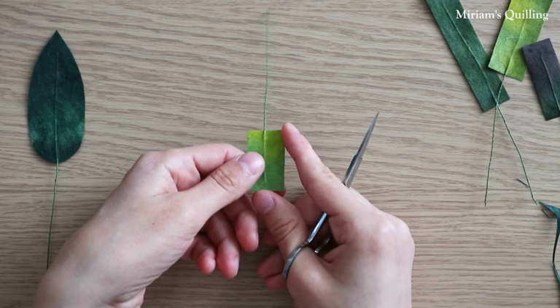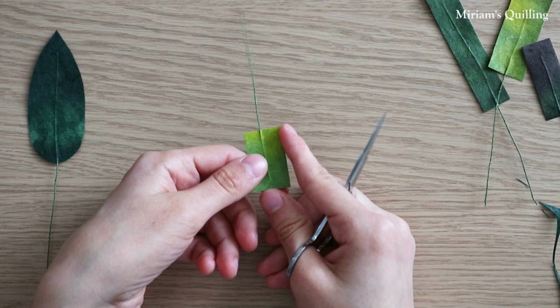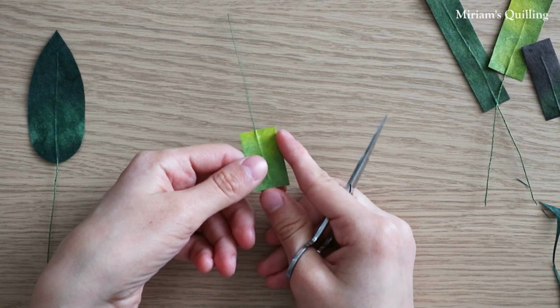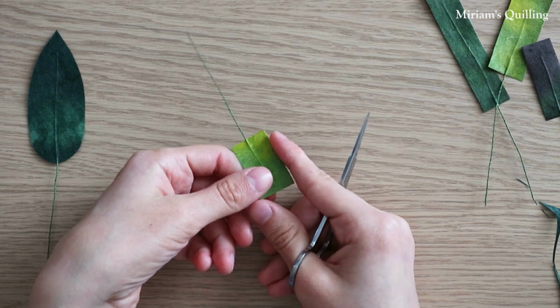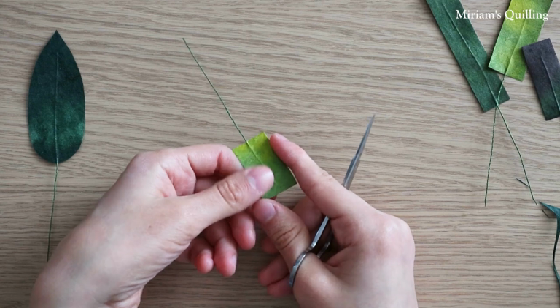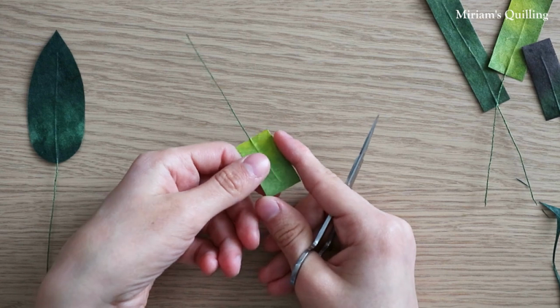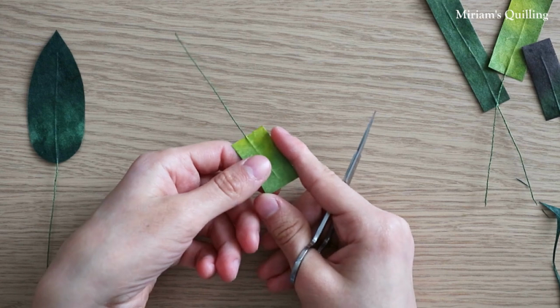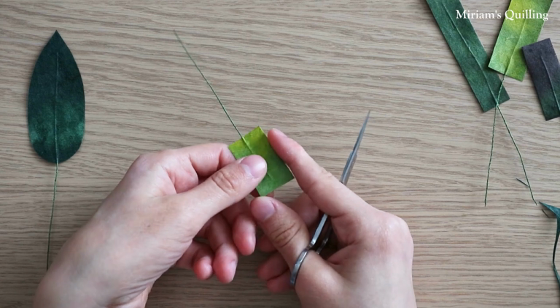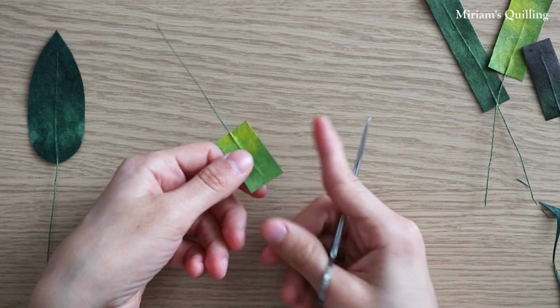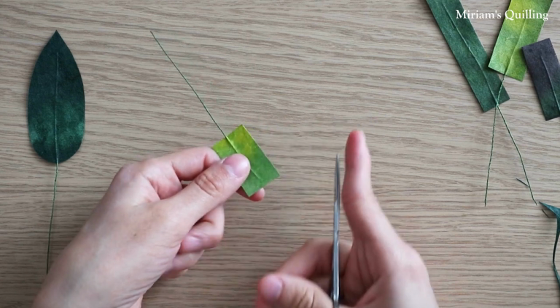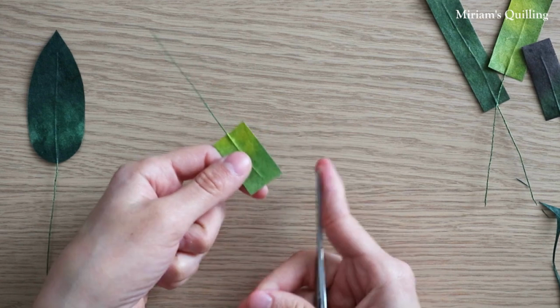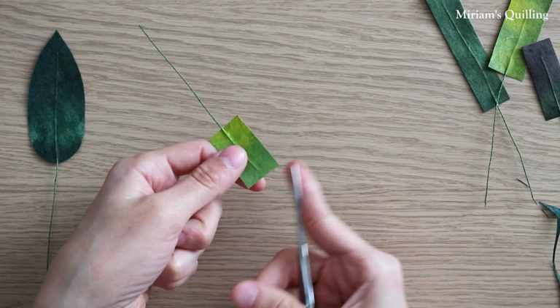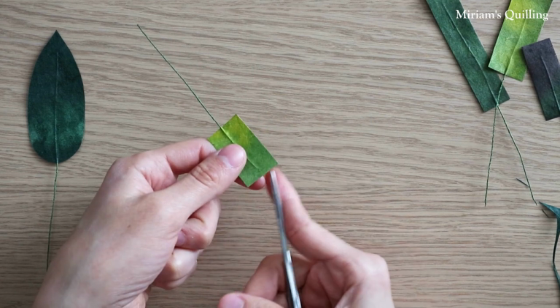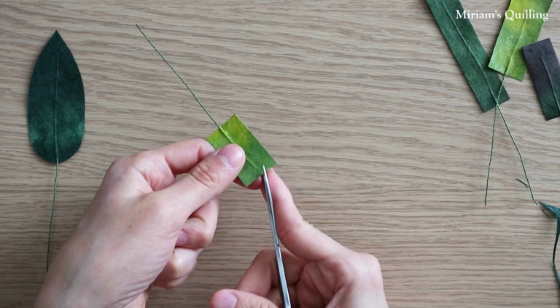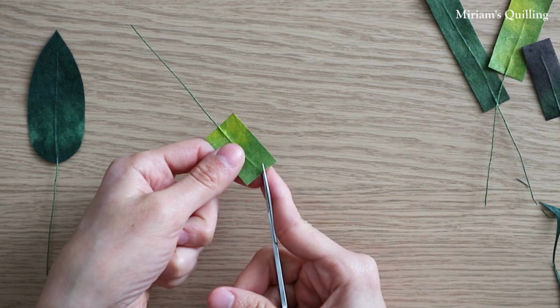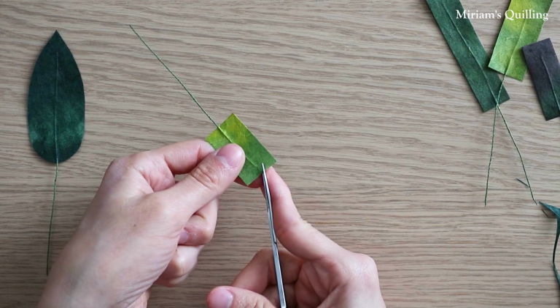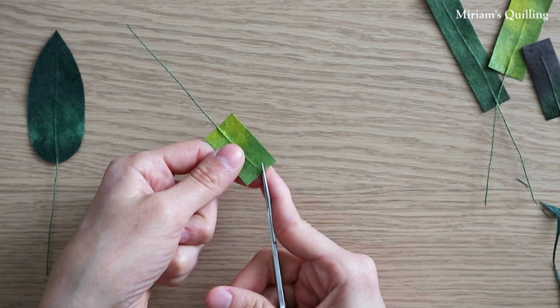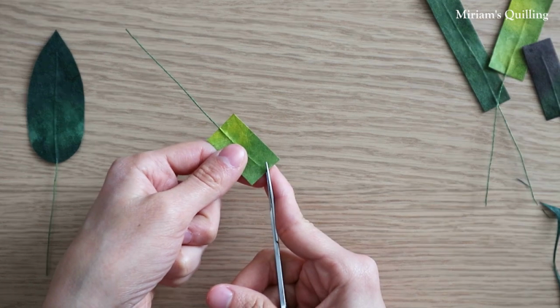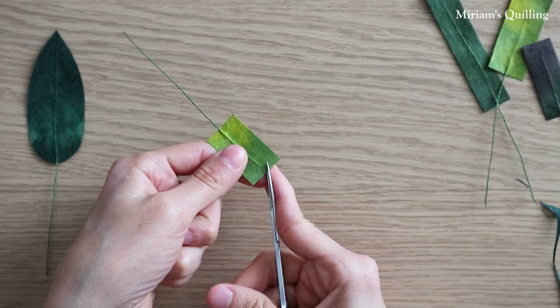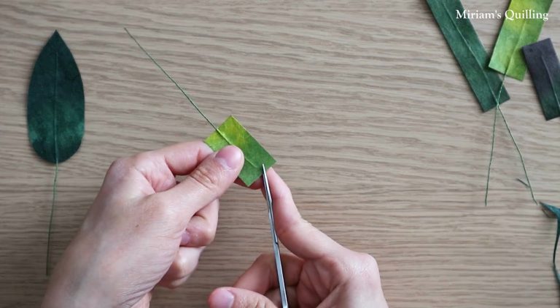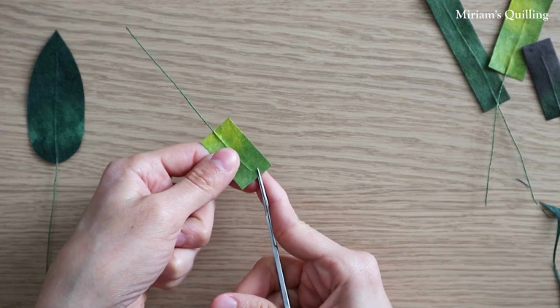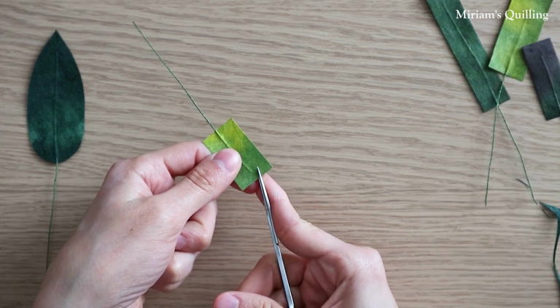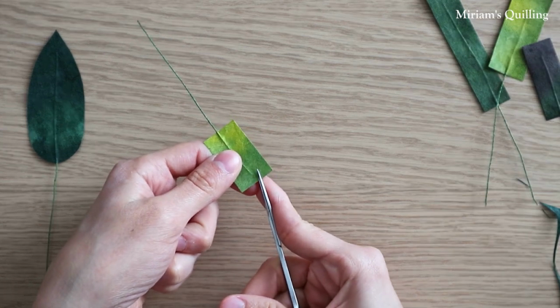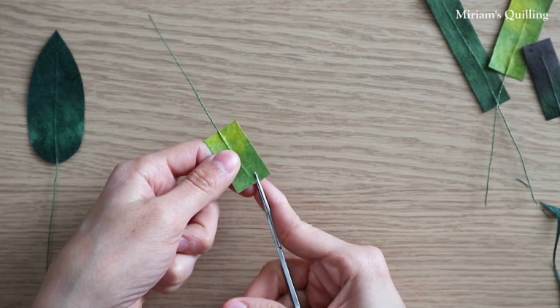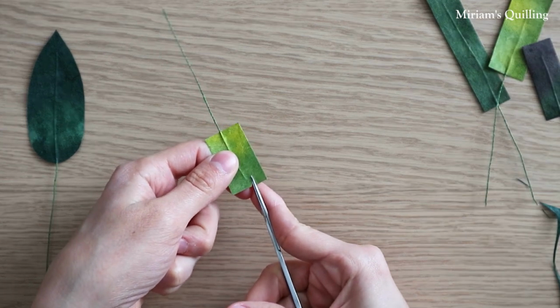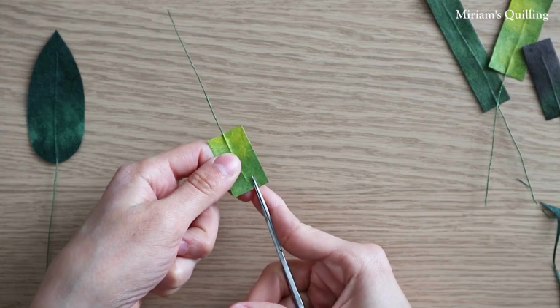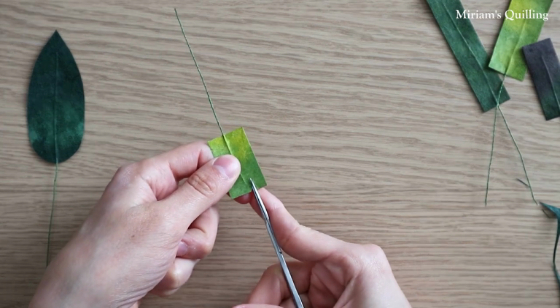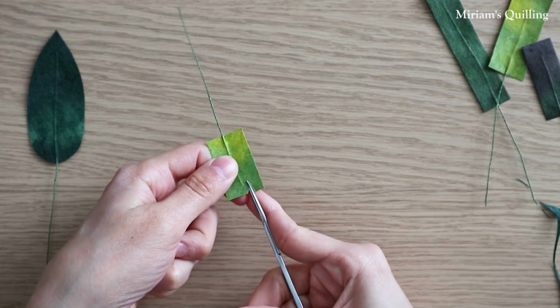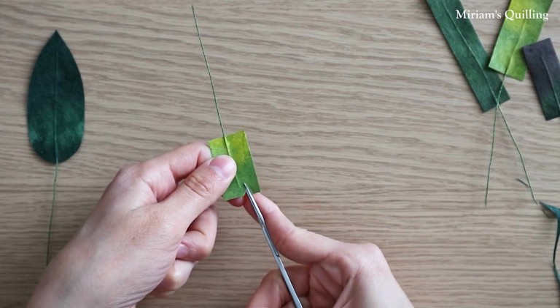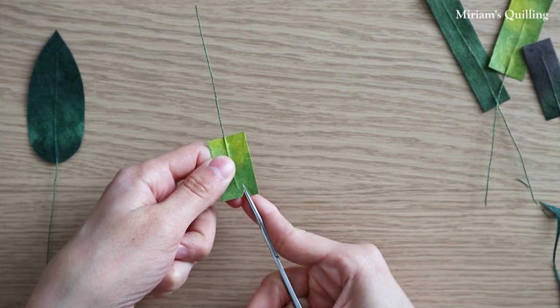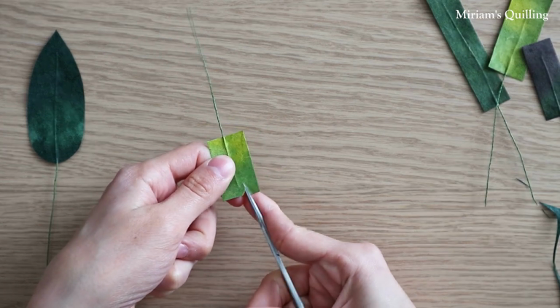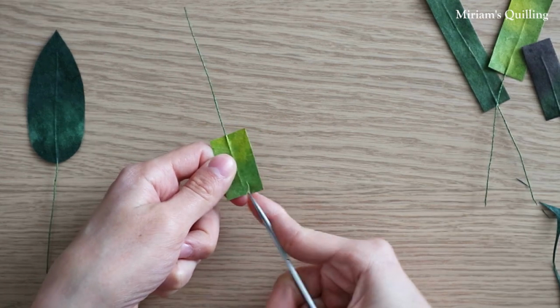Here I'm just cutting out freehand the leaf, with the edges resembling those of daisies.